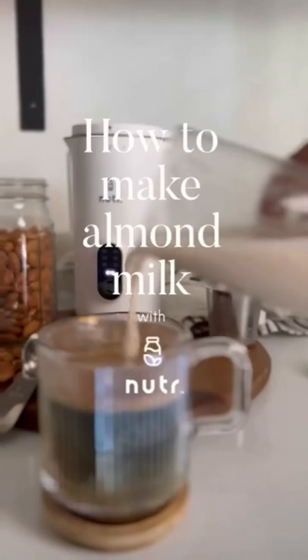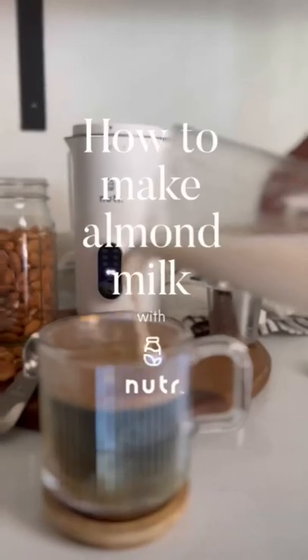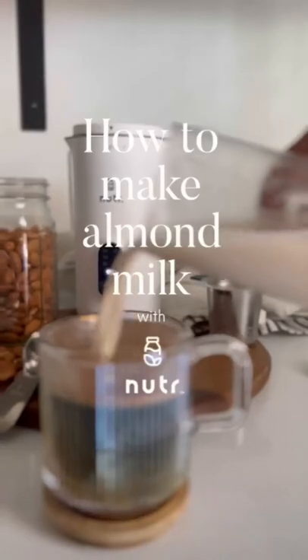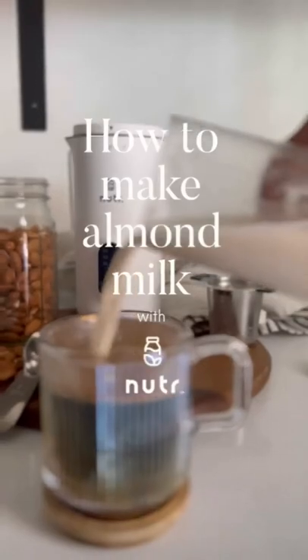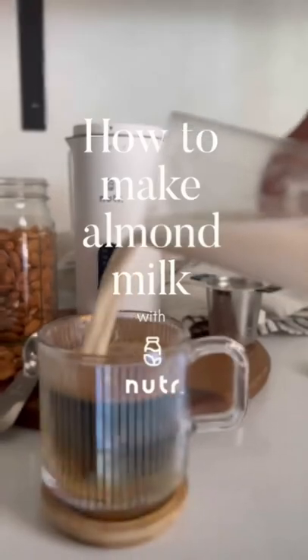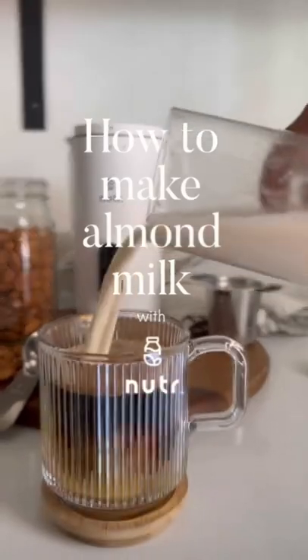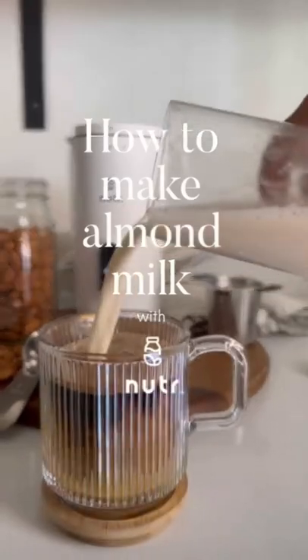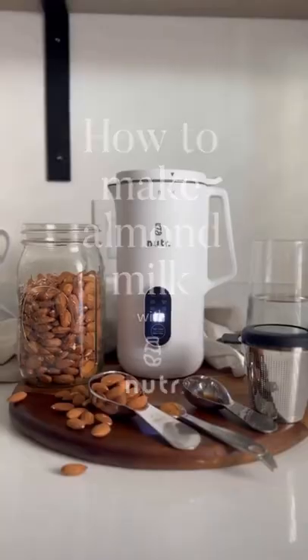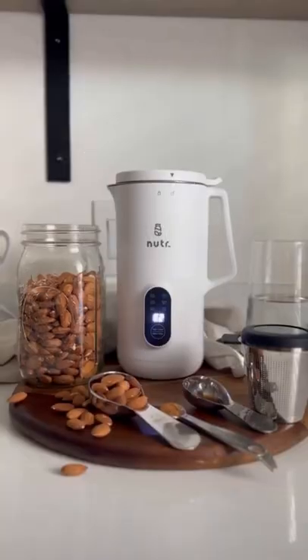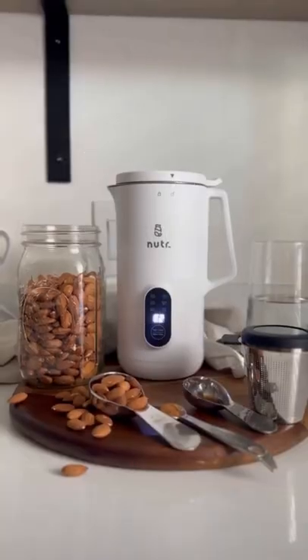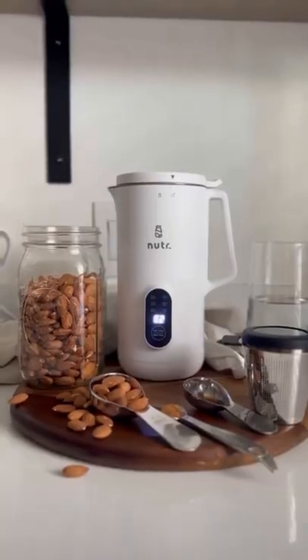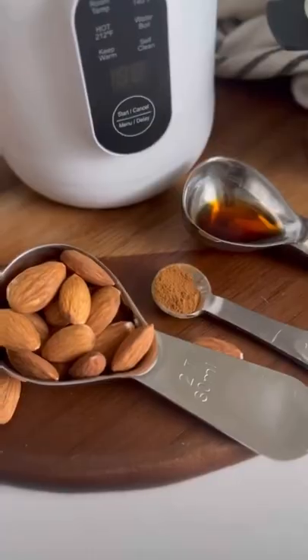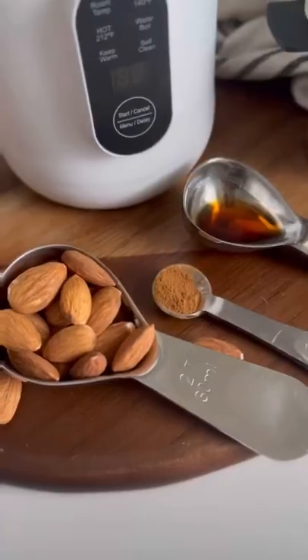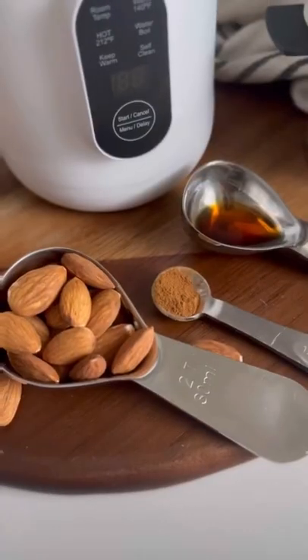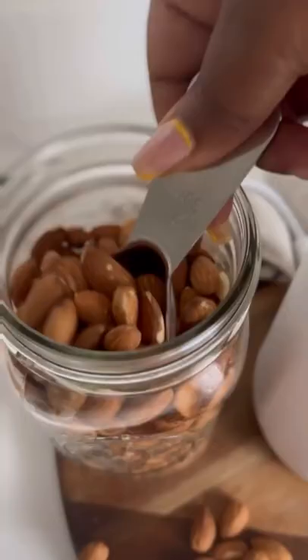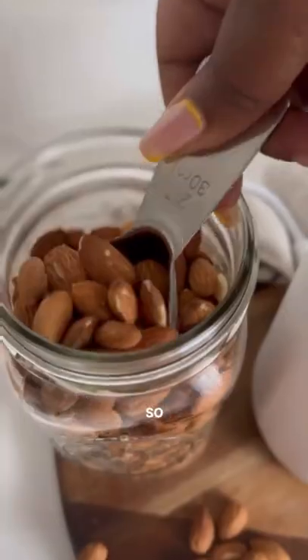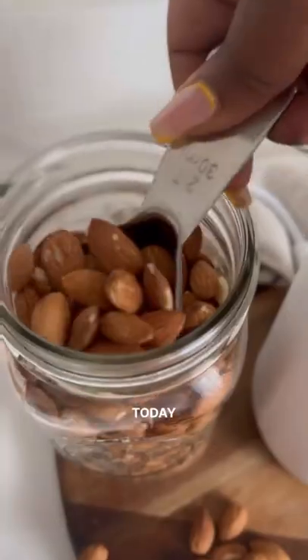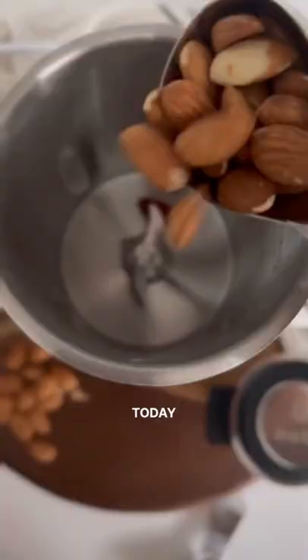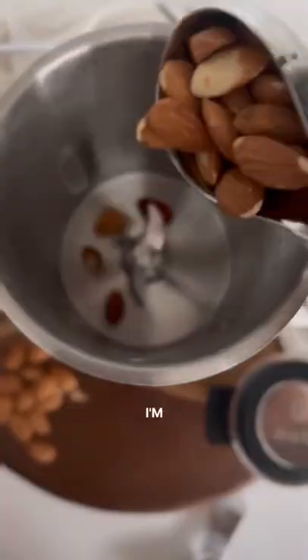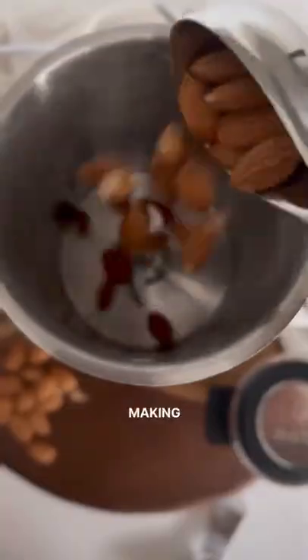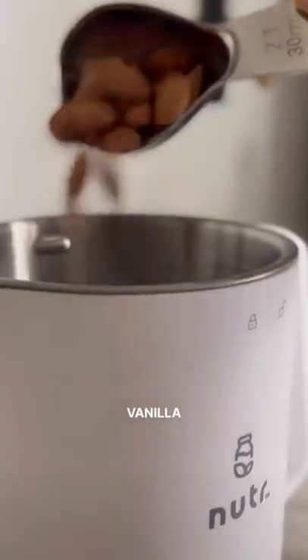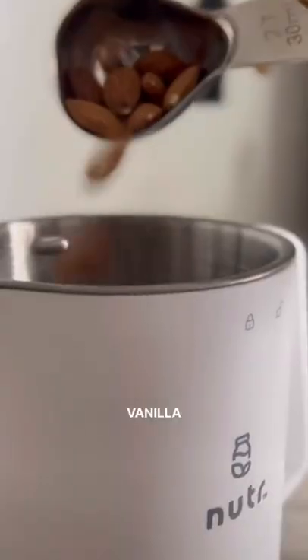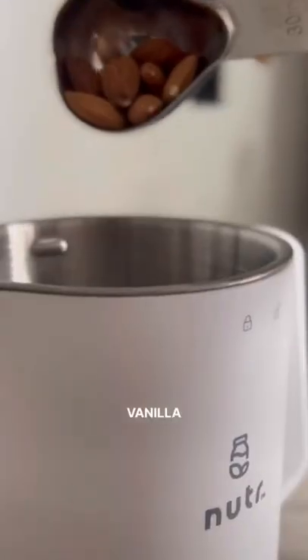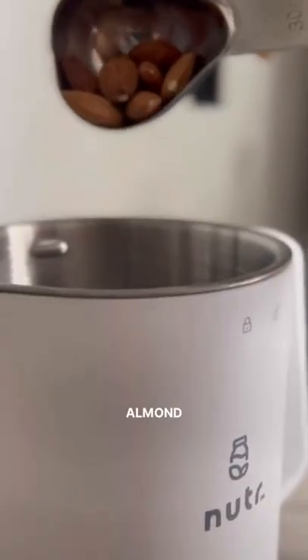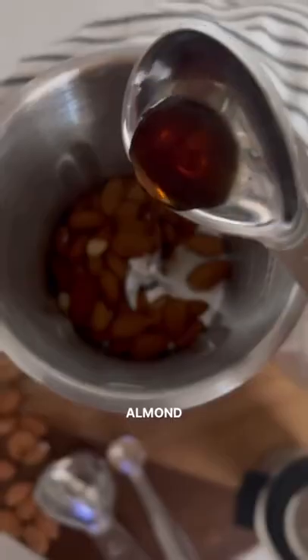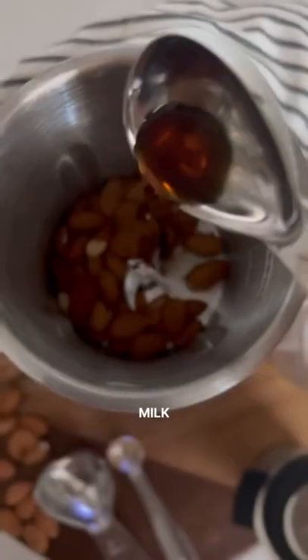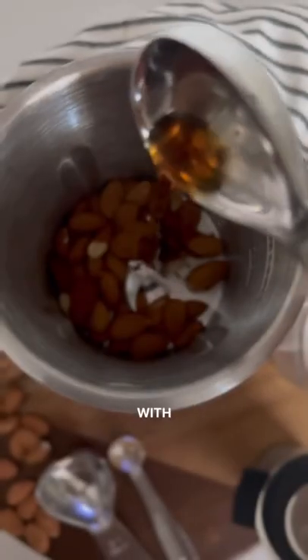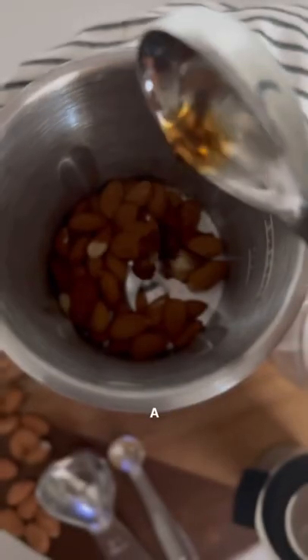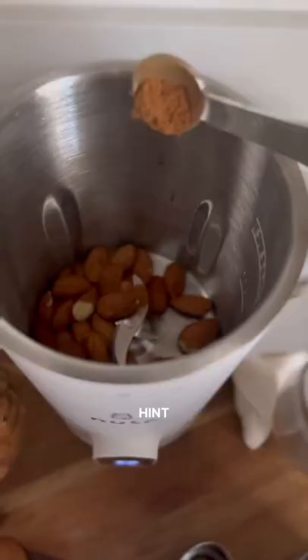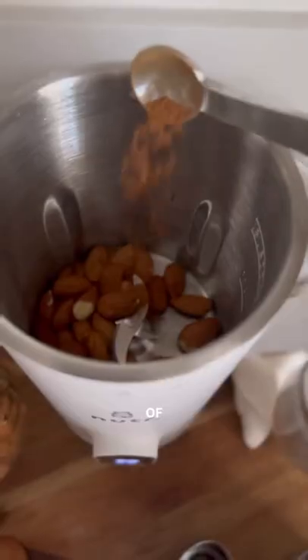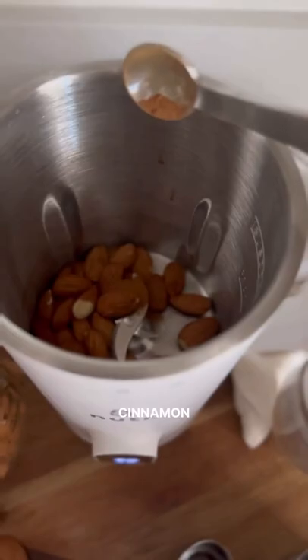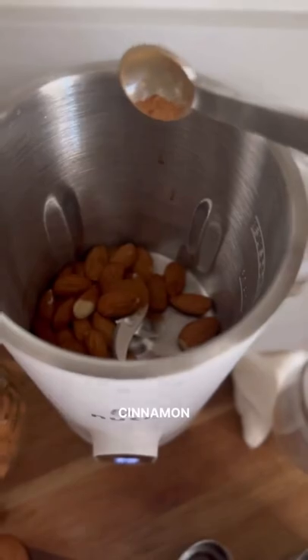How to make almond milk with the nutter machine. Today I'm making vanilla almond milk with a hint of cinnamon.